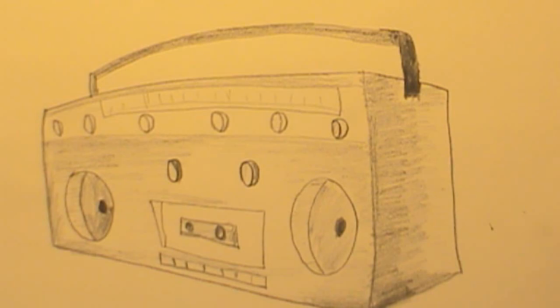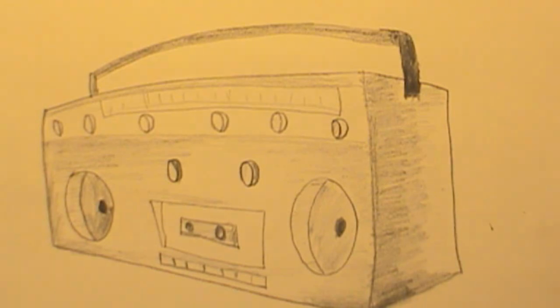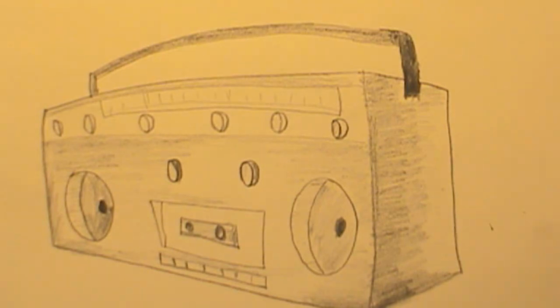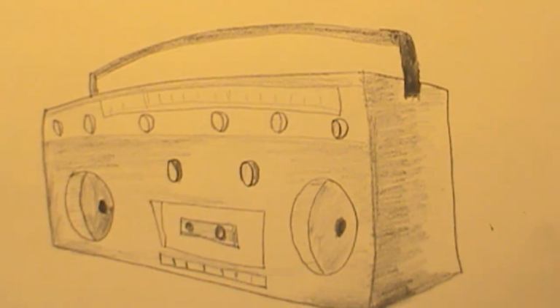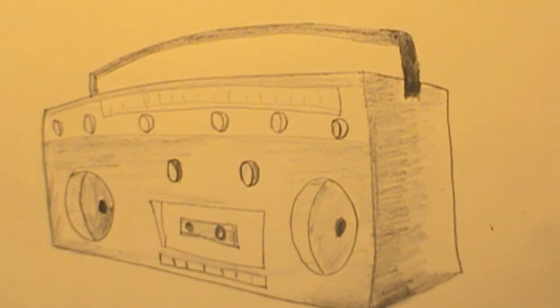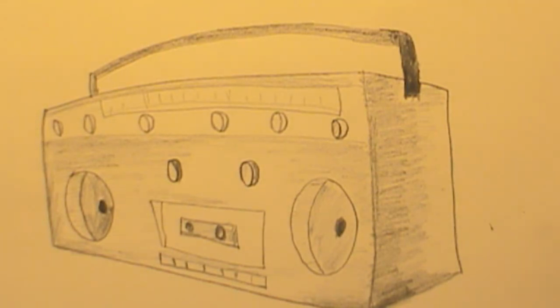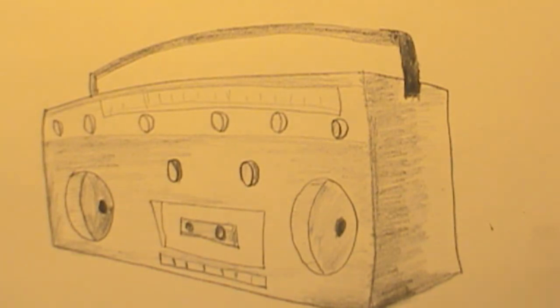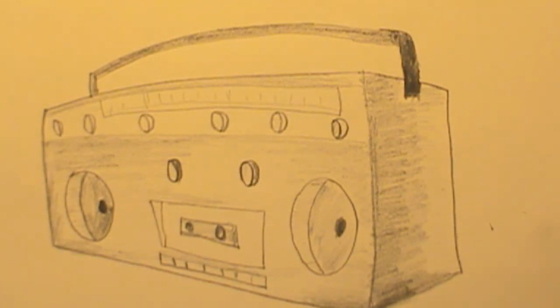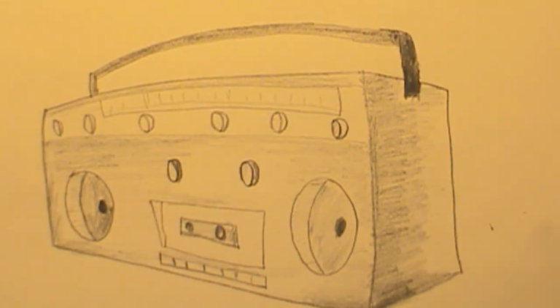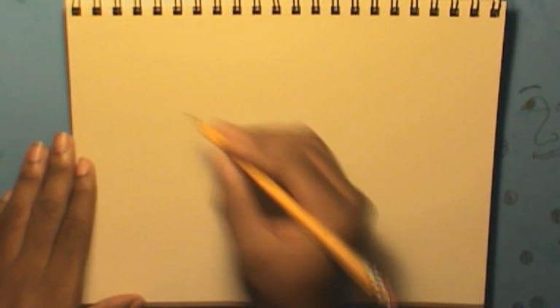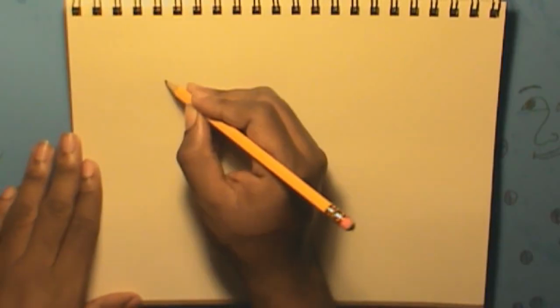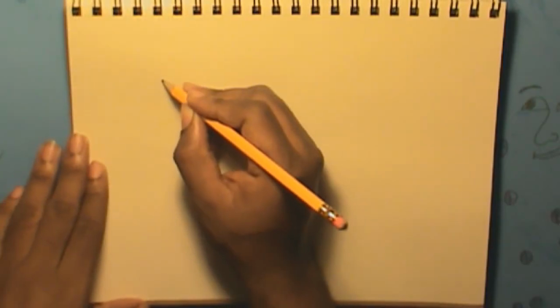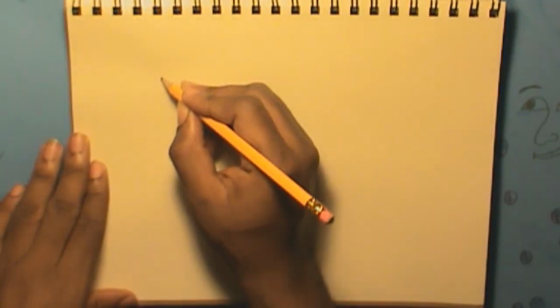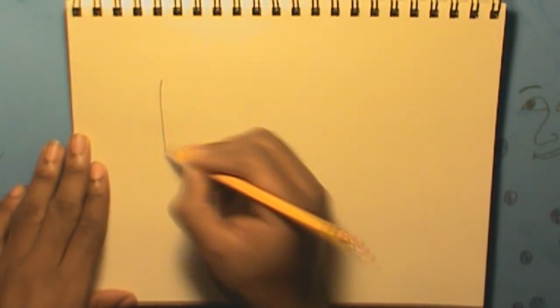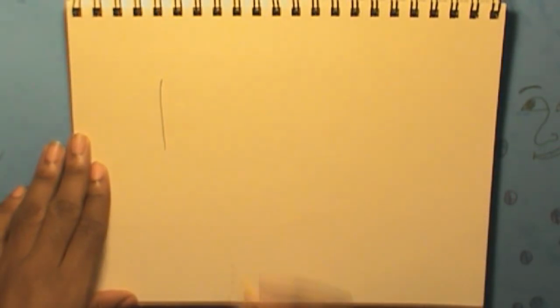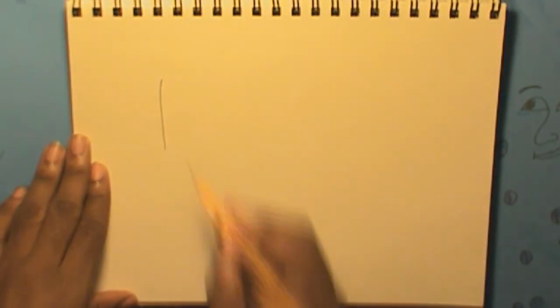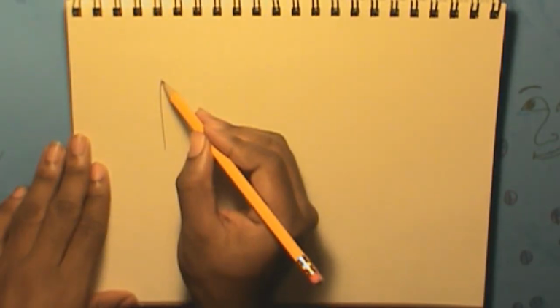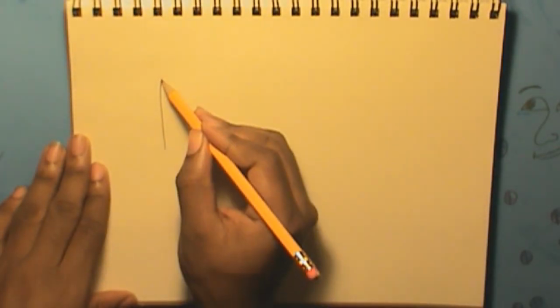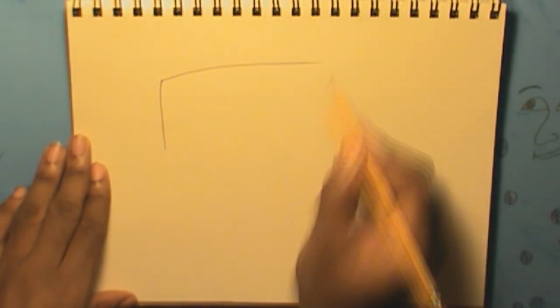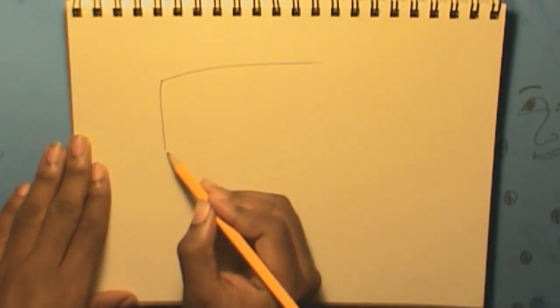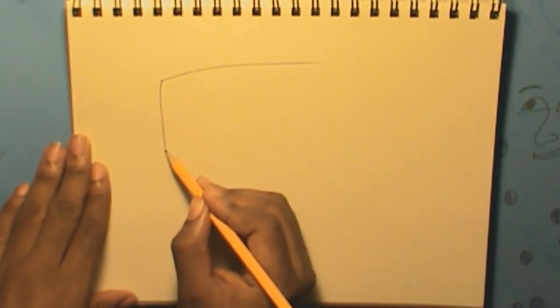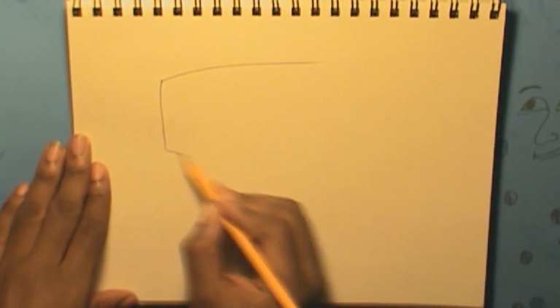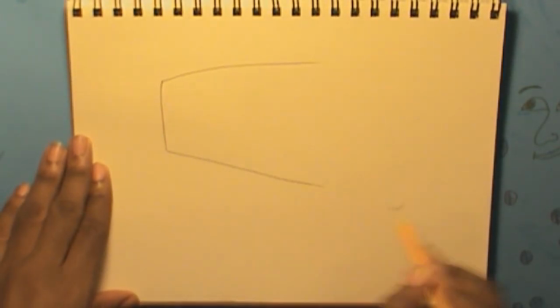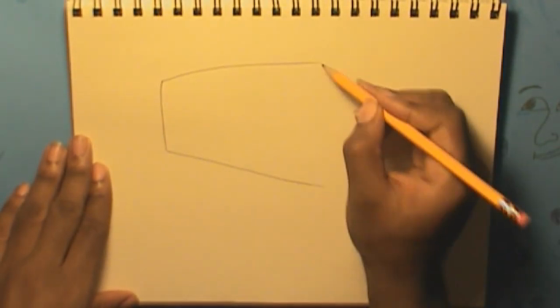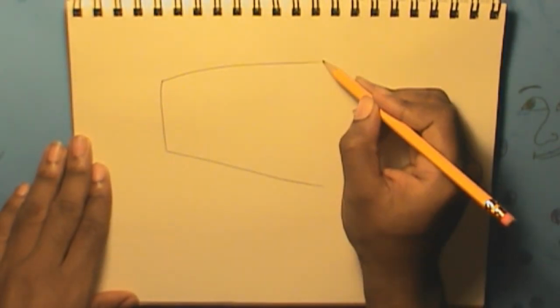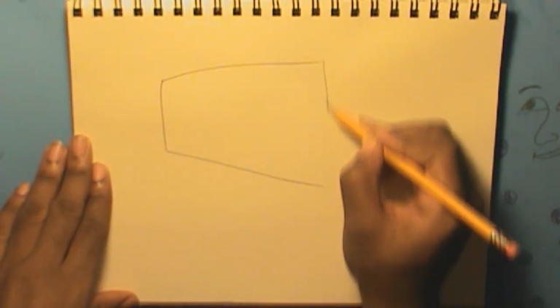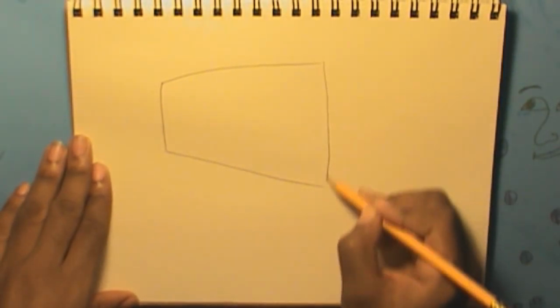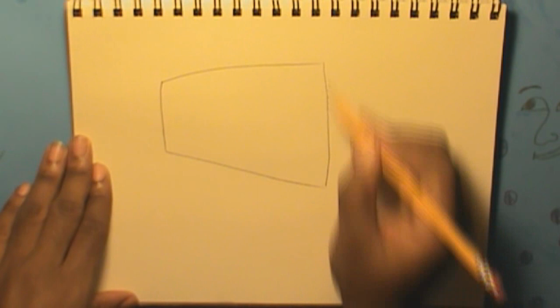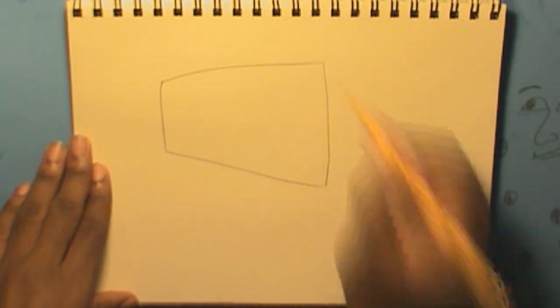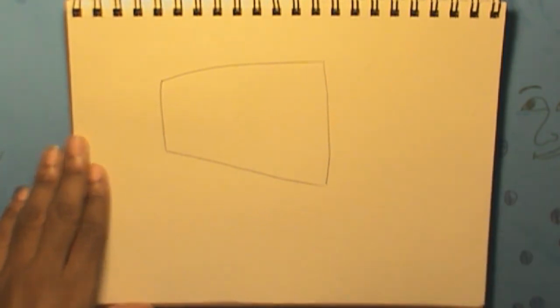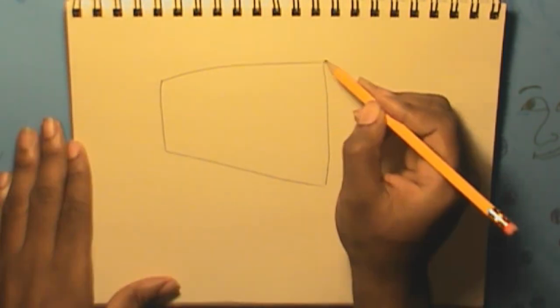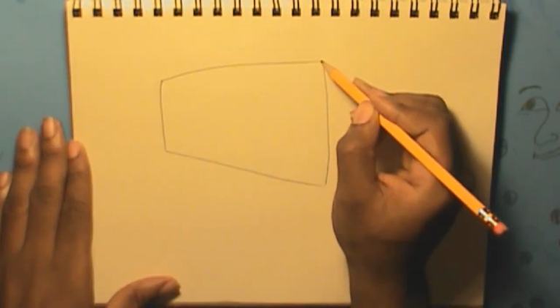Hi! To draw a classic radio set, you should start by drawing the box carefully.